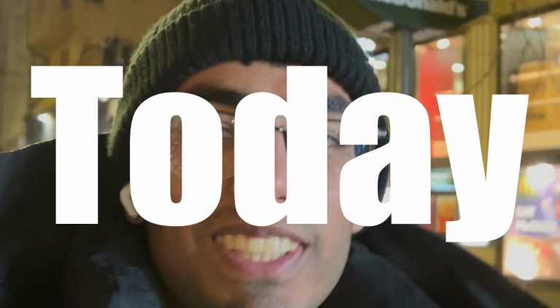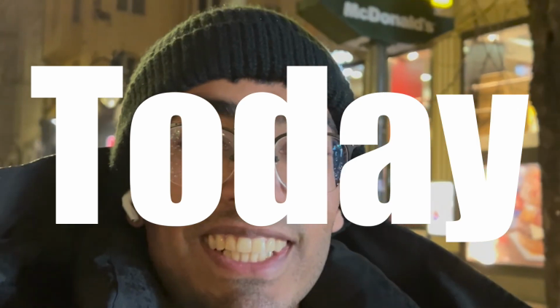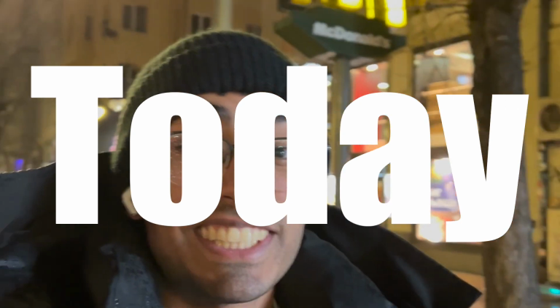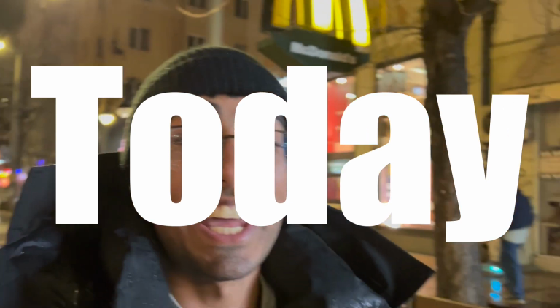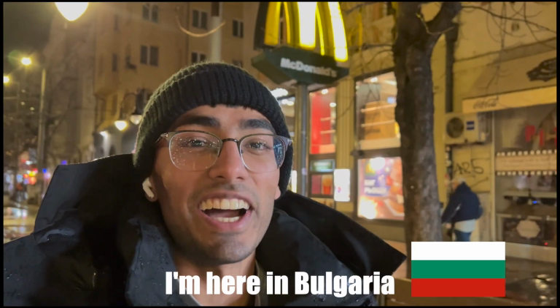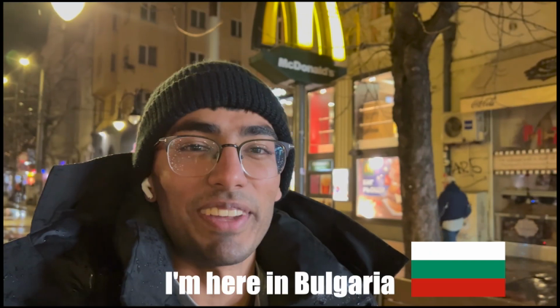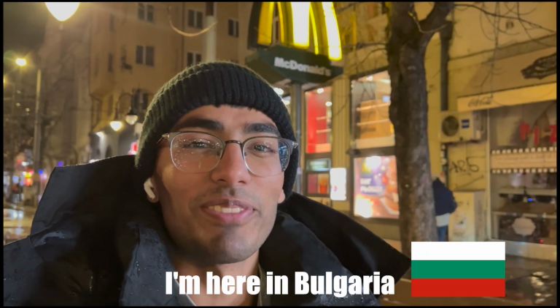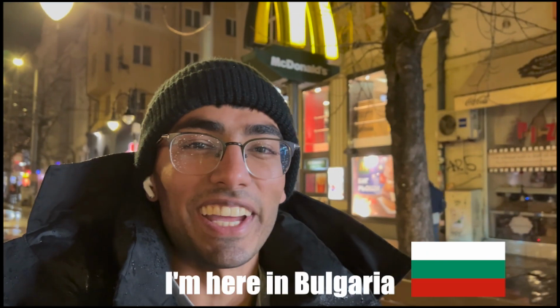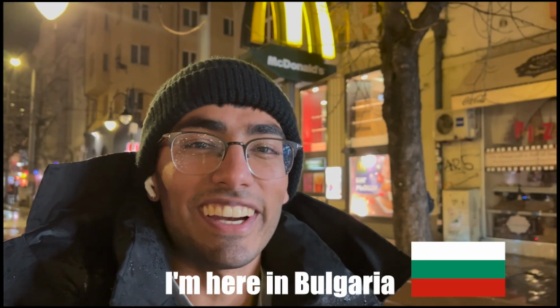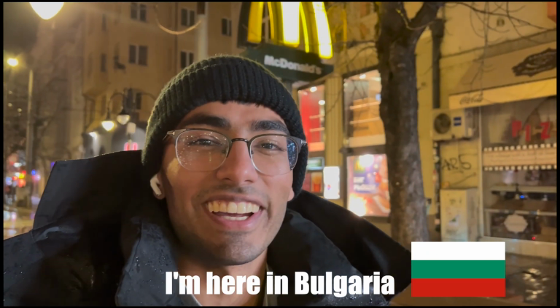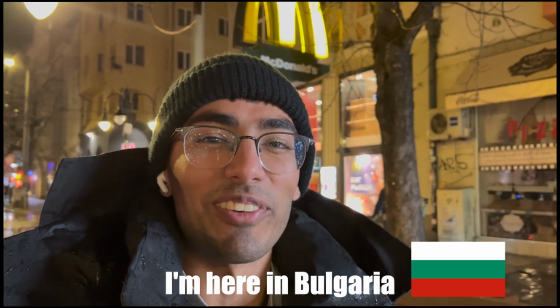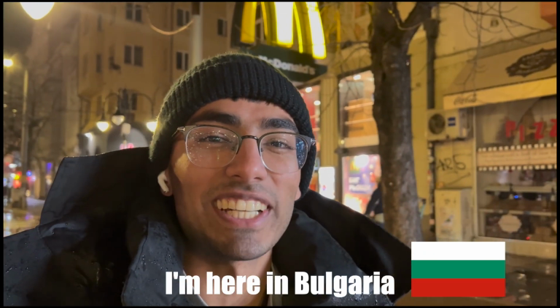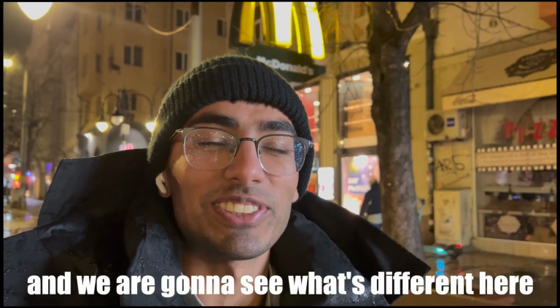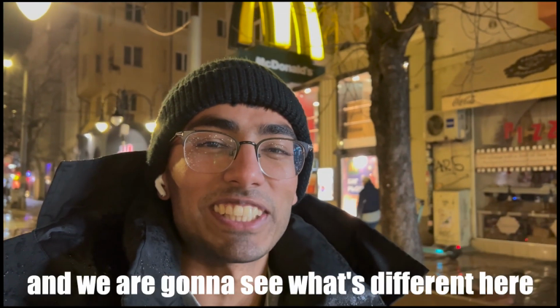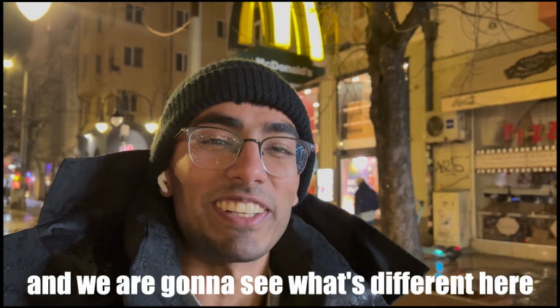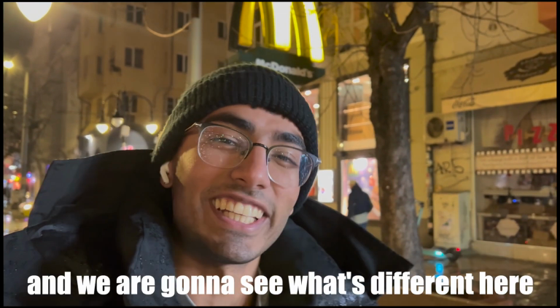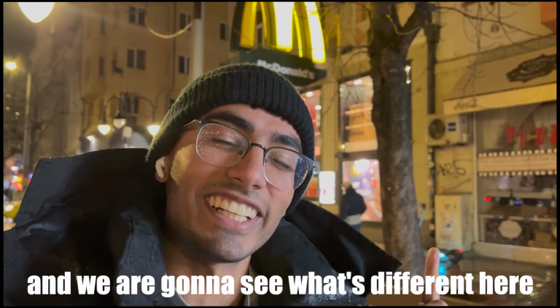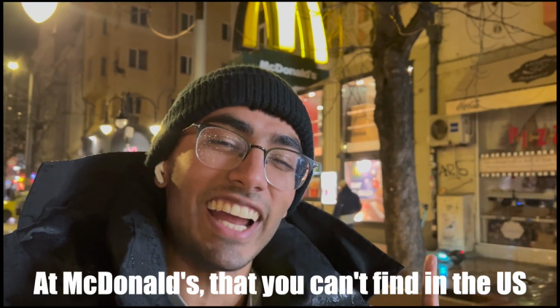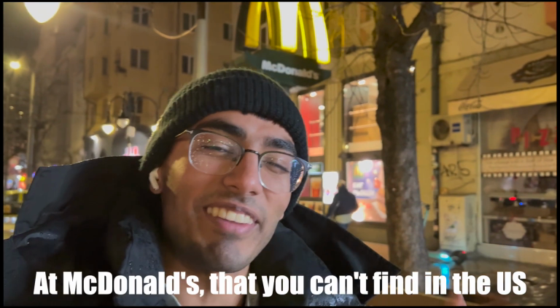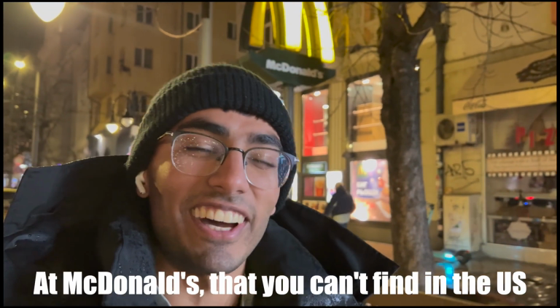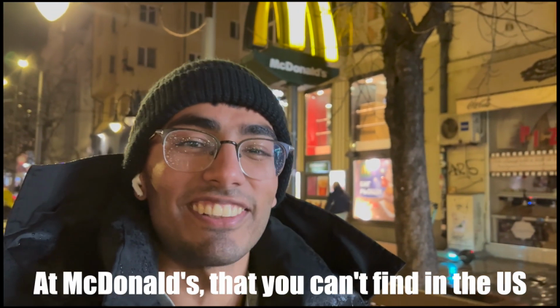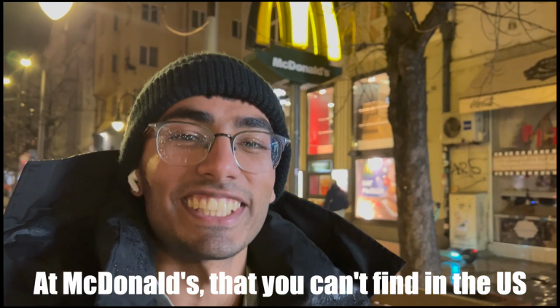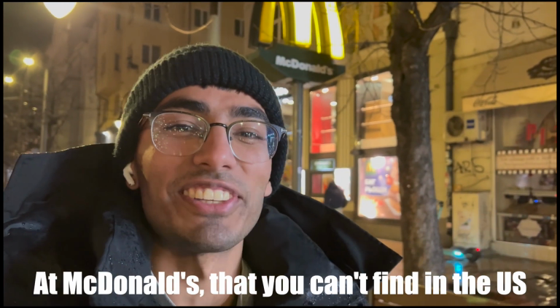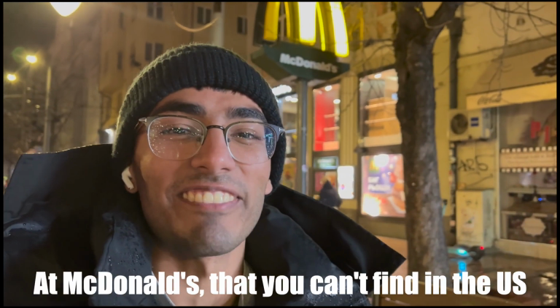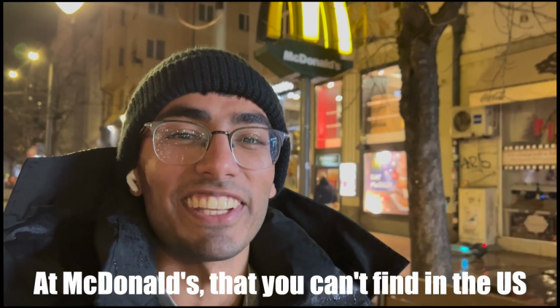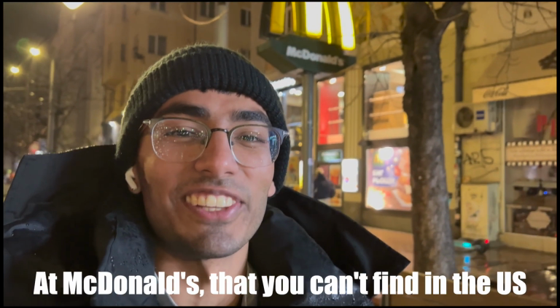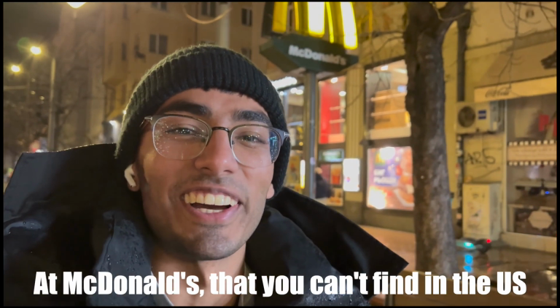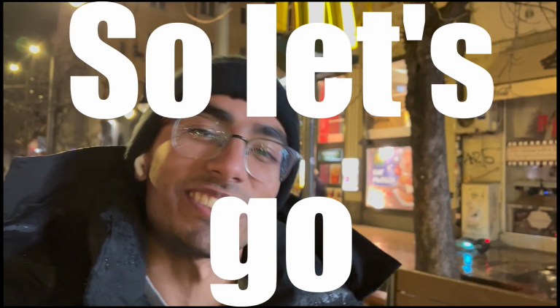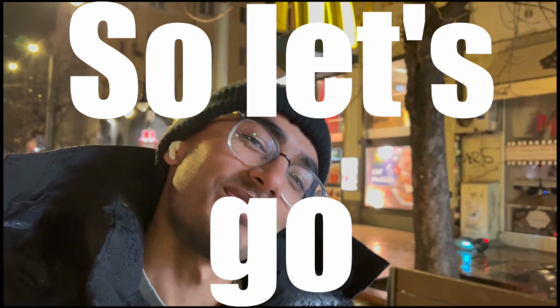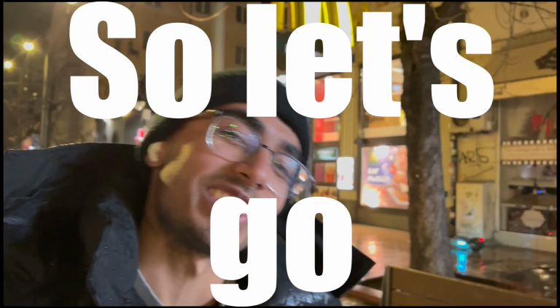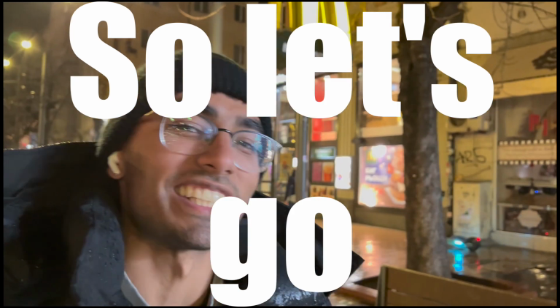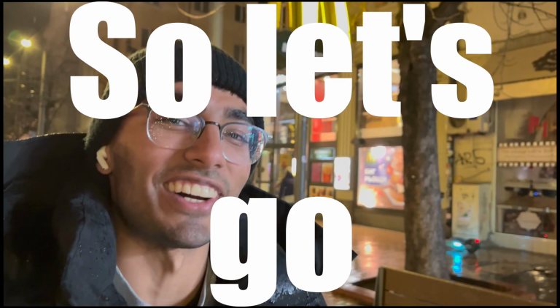Today I'm here in Bulgaria and we're gonna see what's different here at McDonald's that you can't find in the US. So let's go!